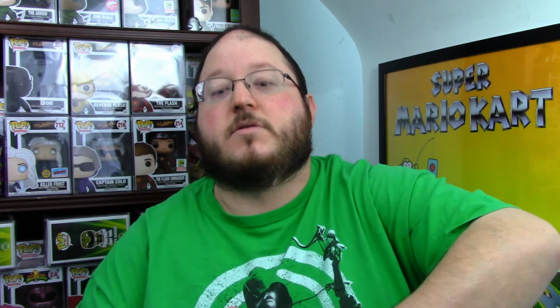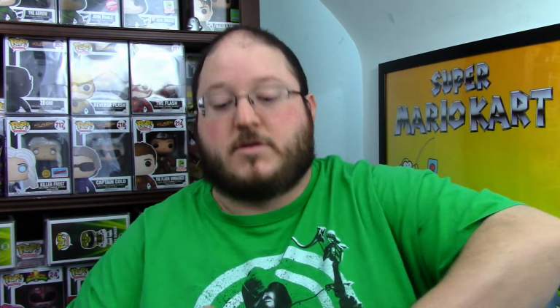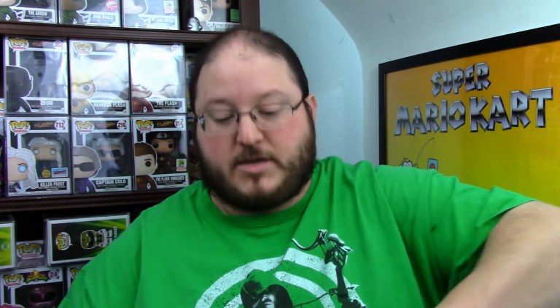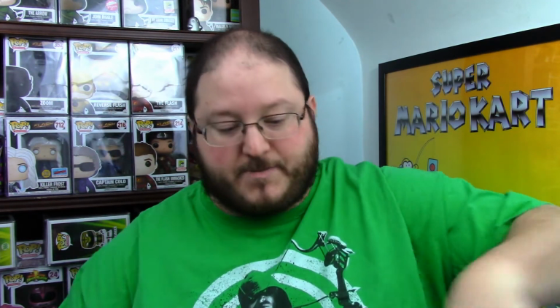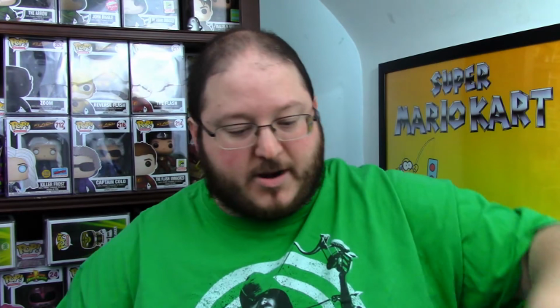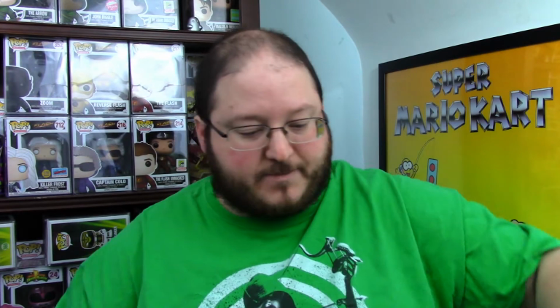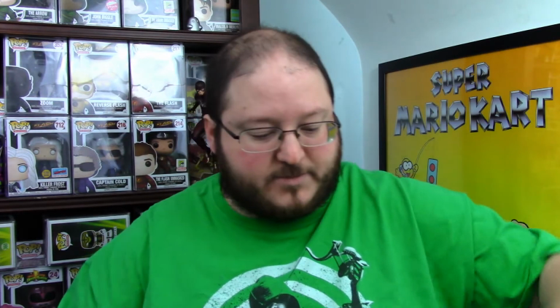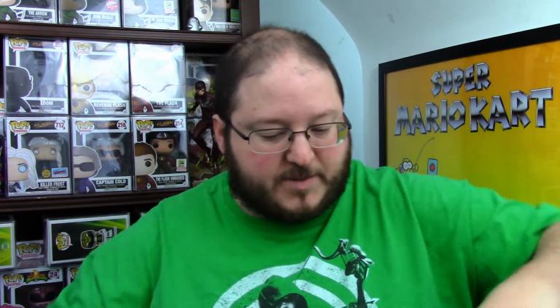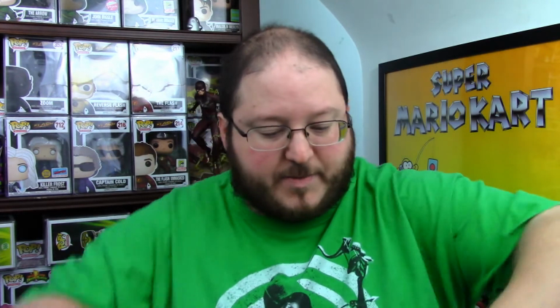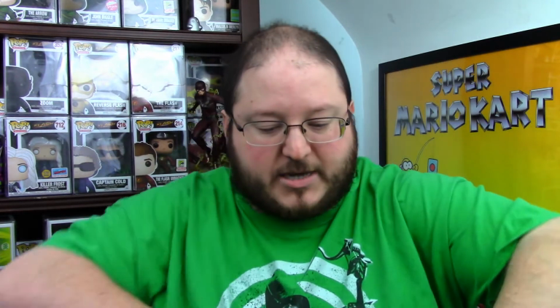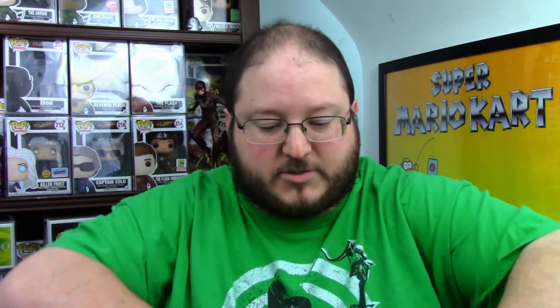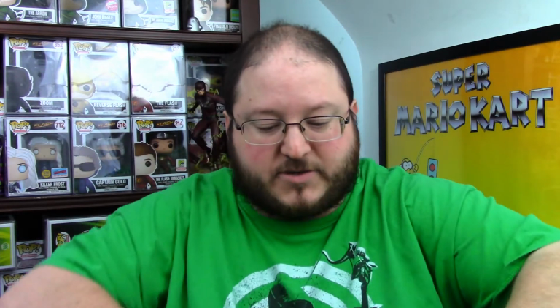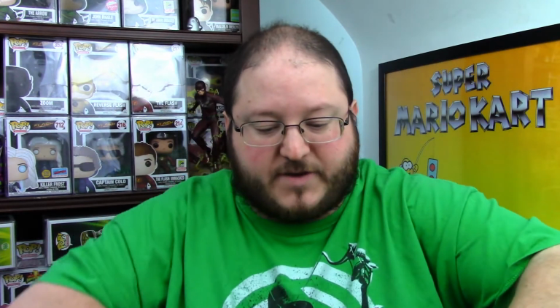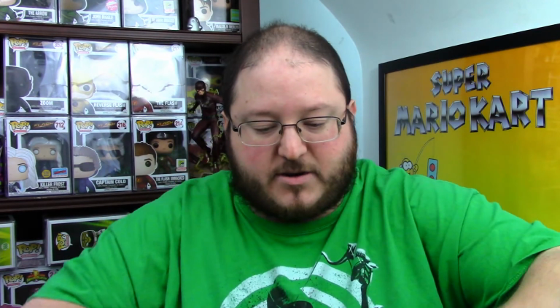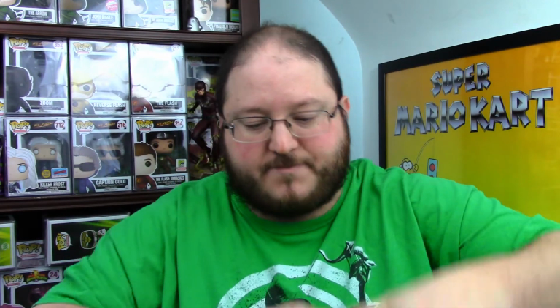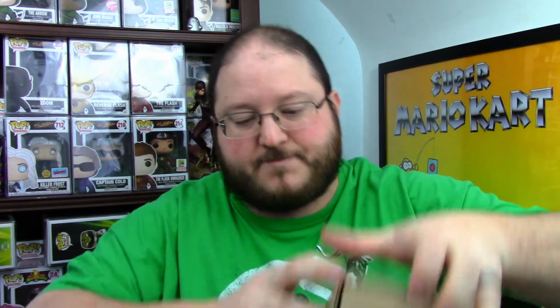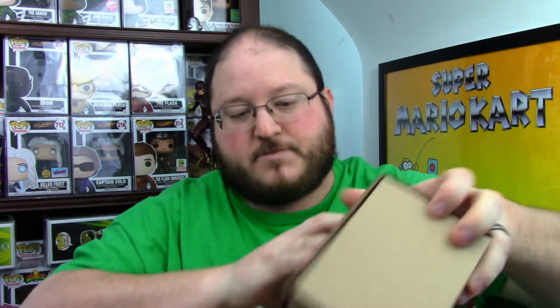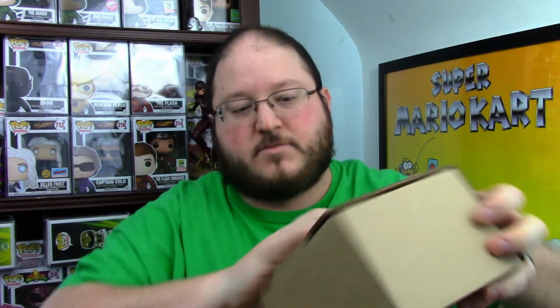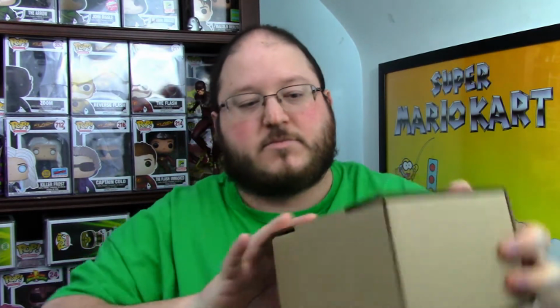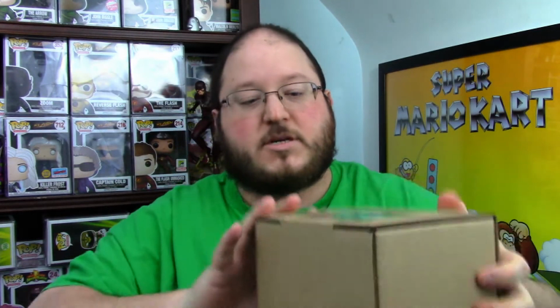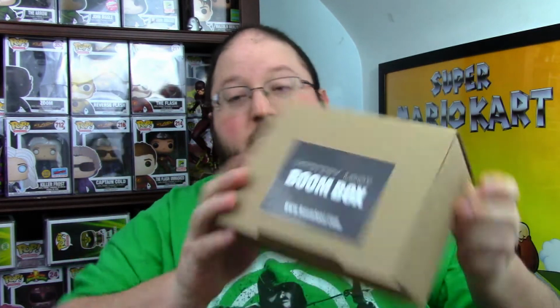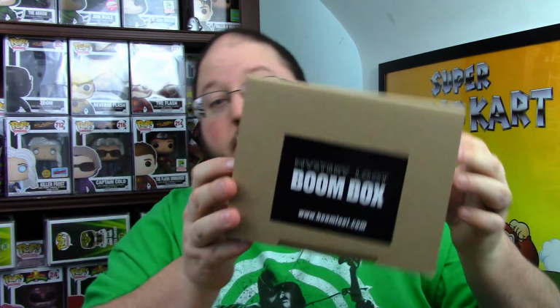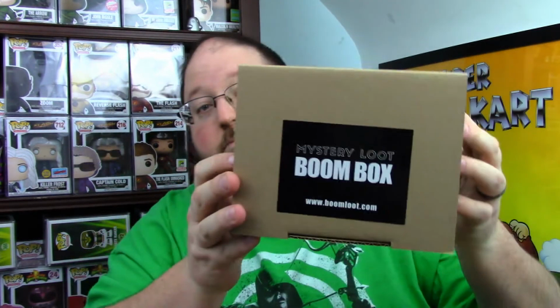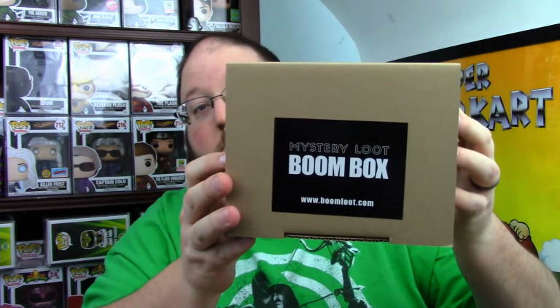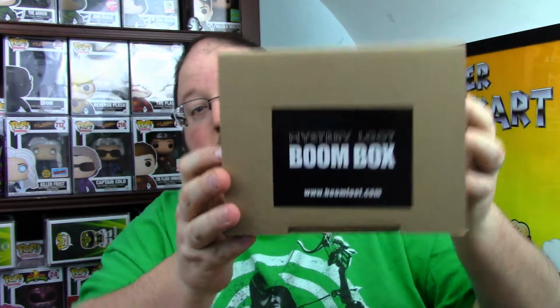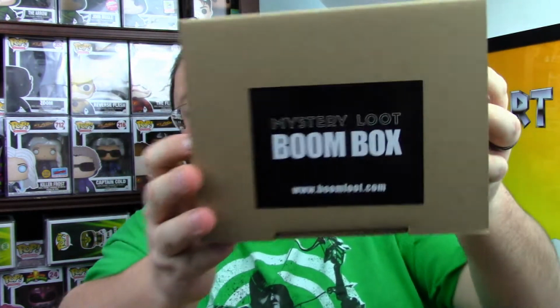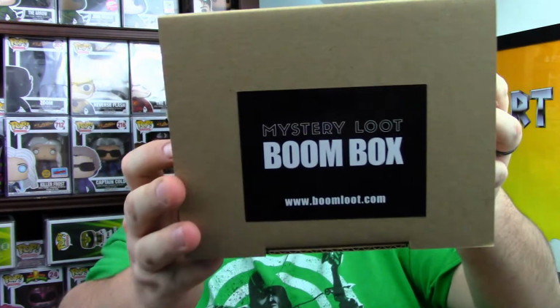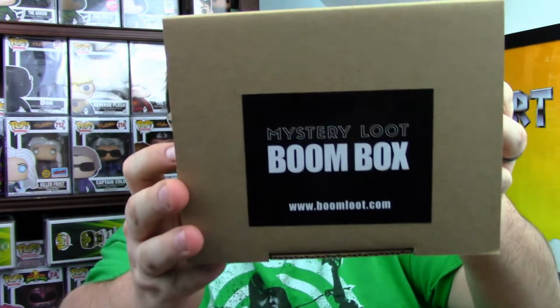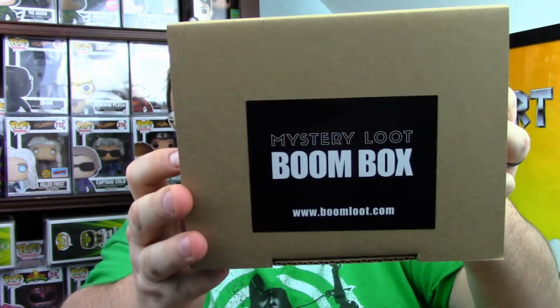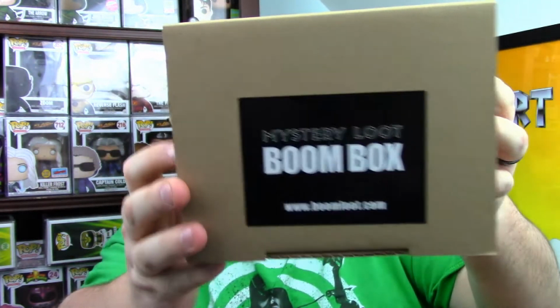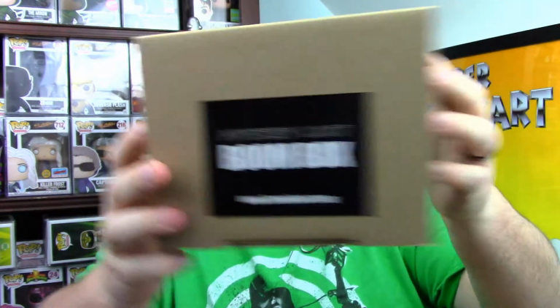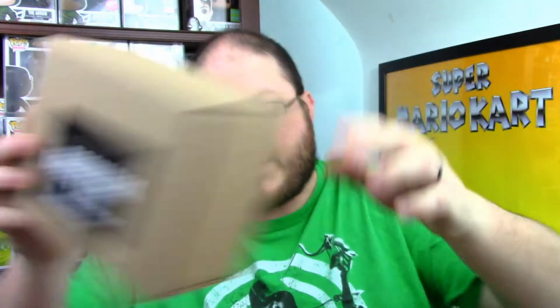Yep, alright. Separate boxes, but you figured — see? Boom Loot. Boom box.